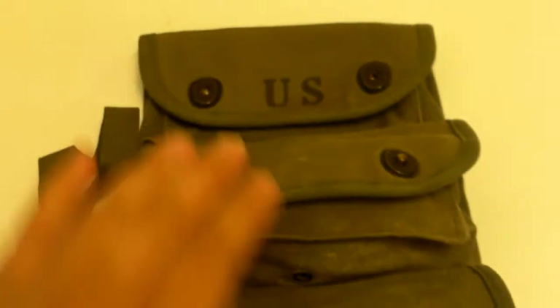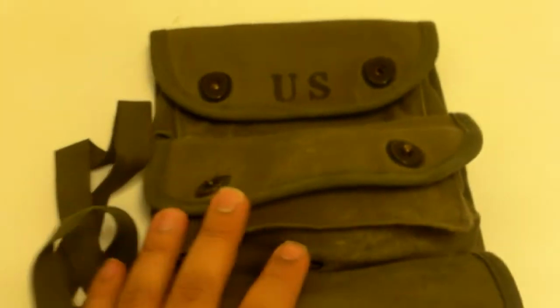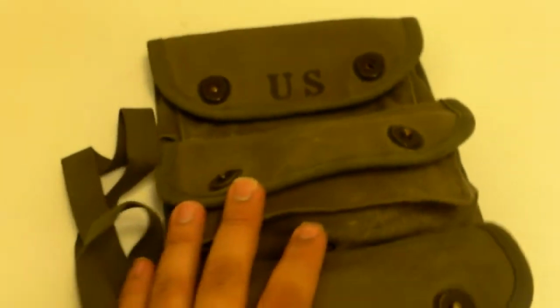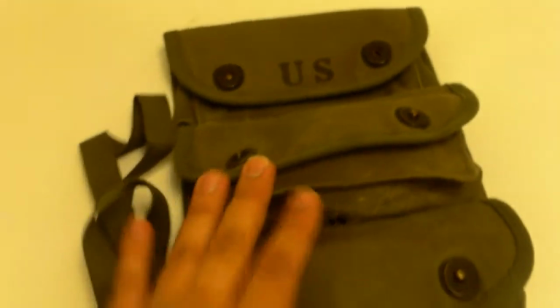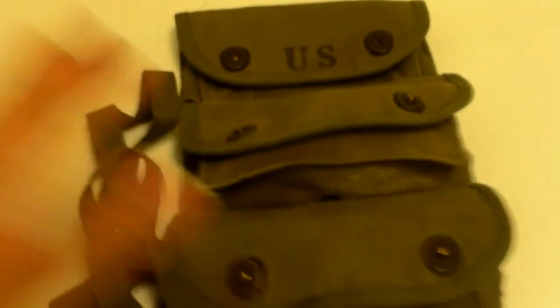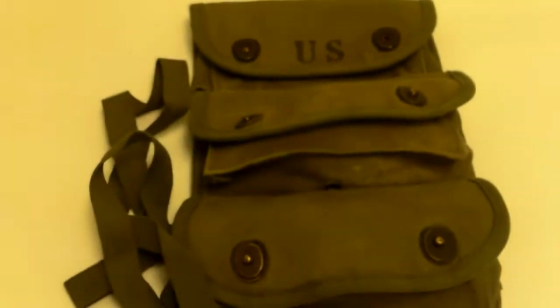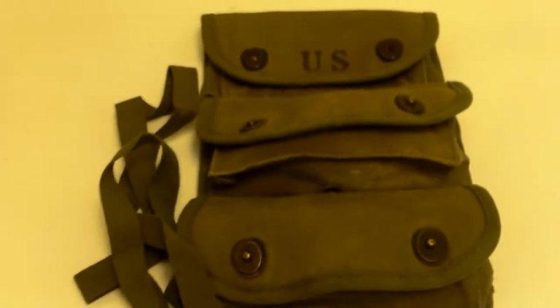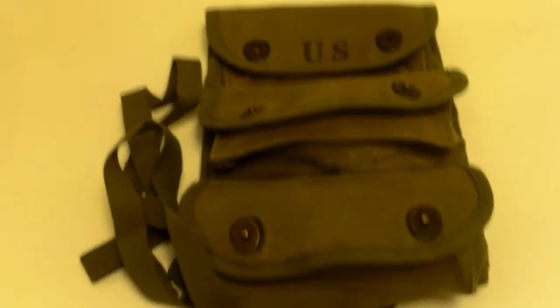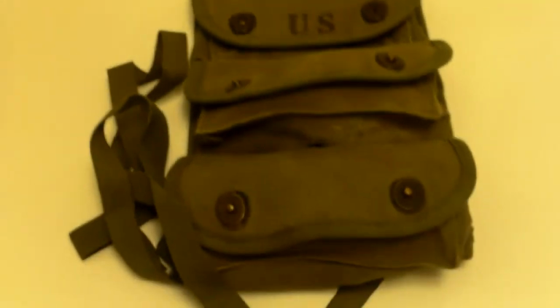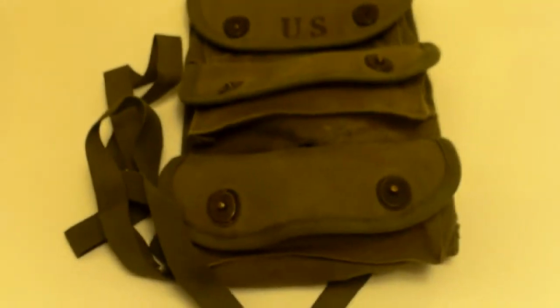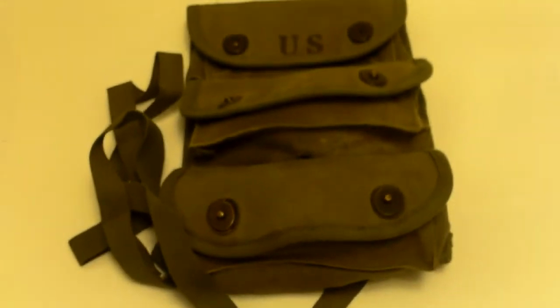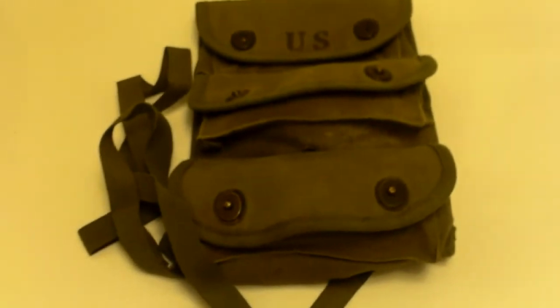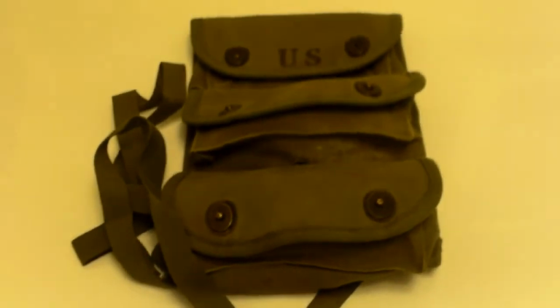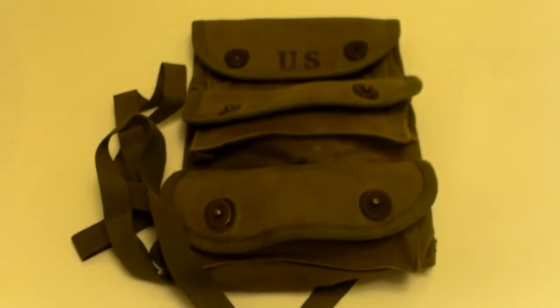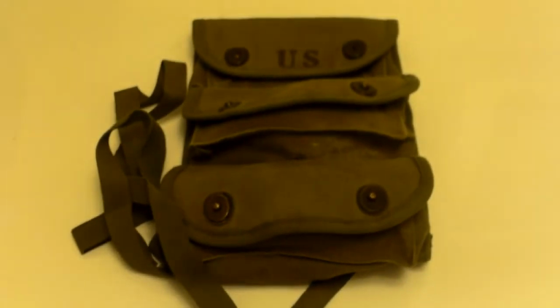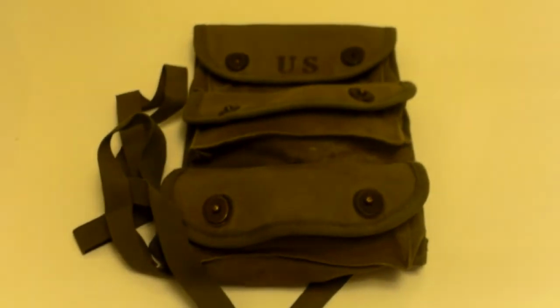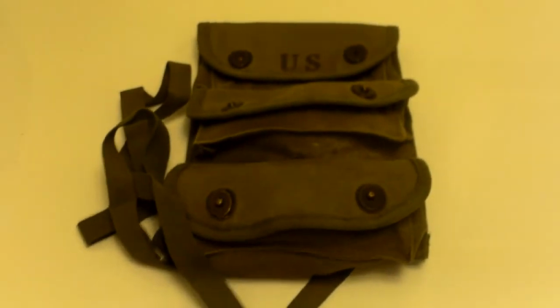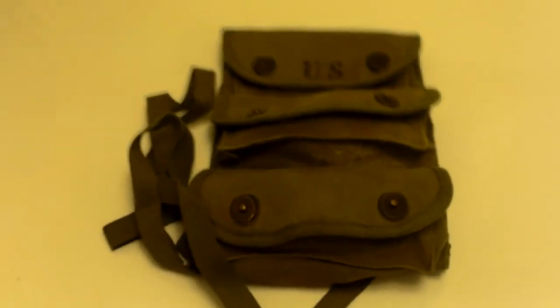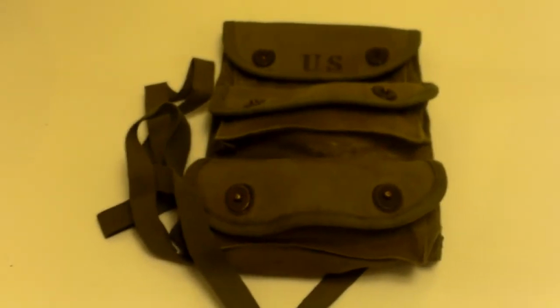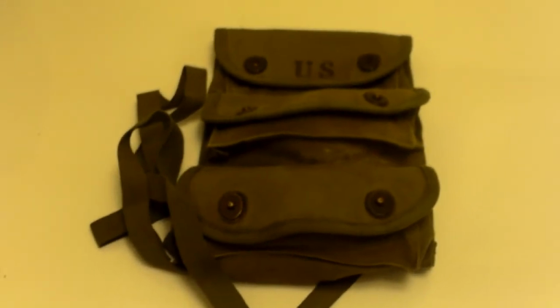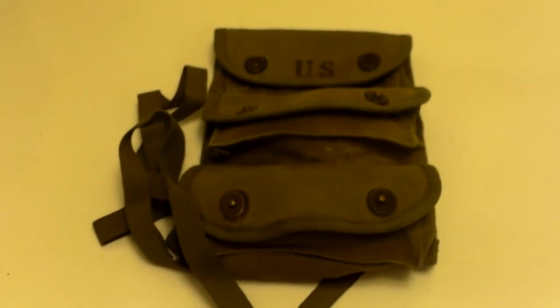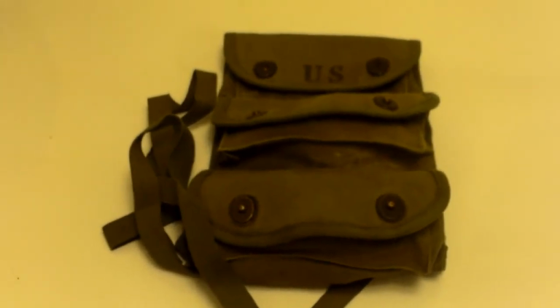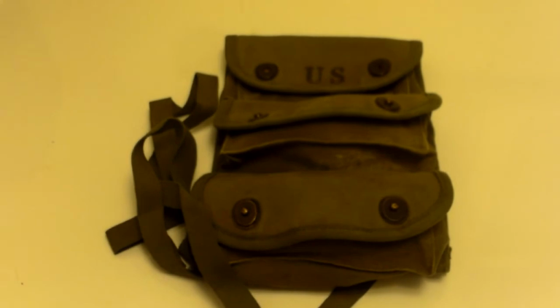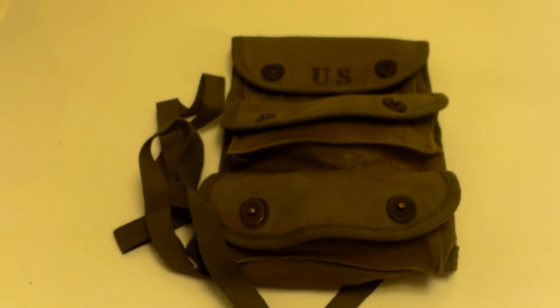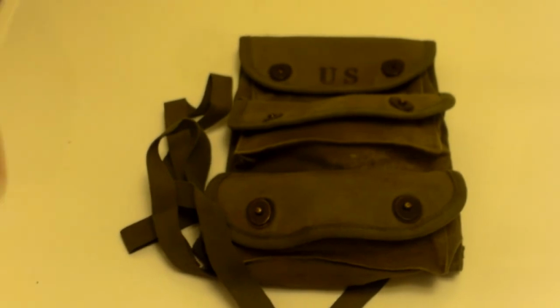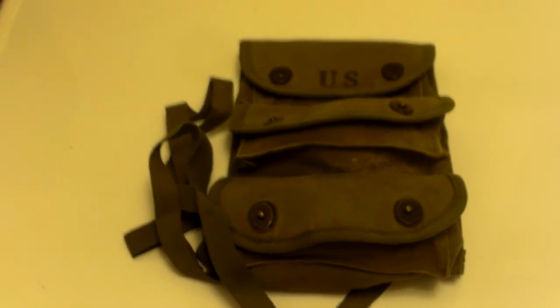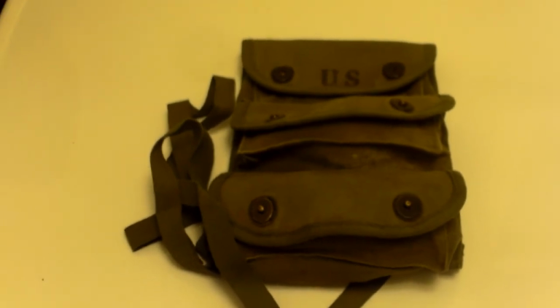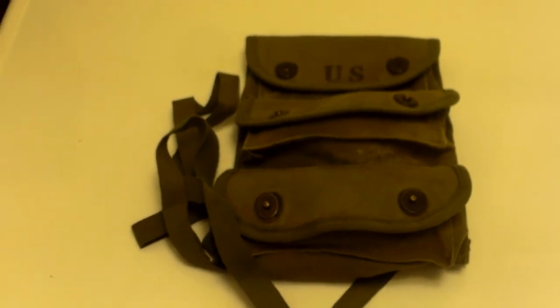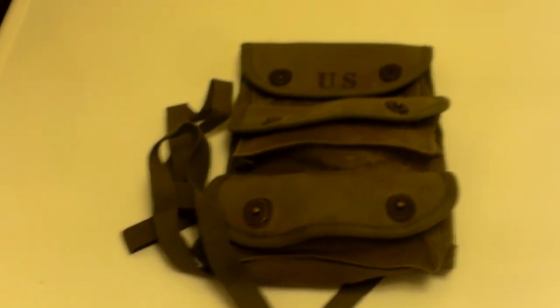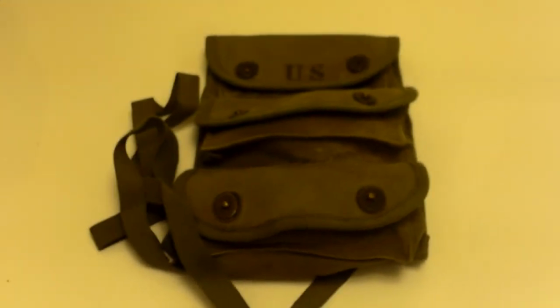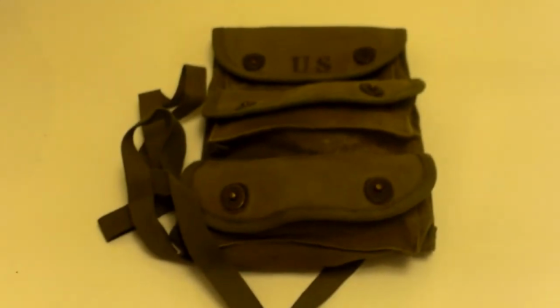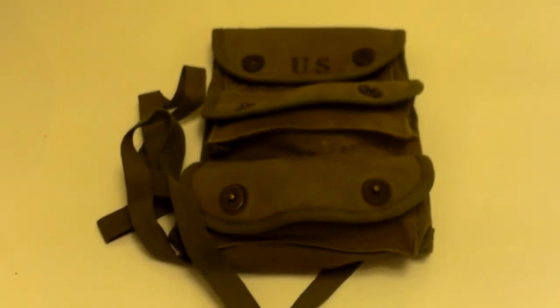So if you guys have any questions about this, just let me know. Alright, see you guys later.